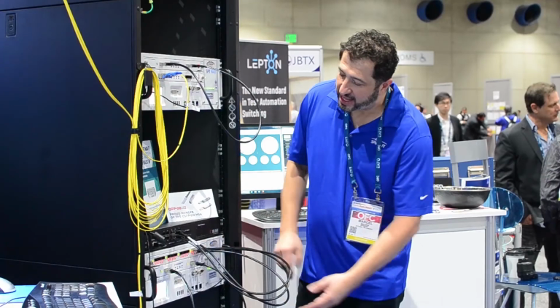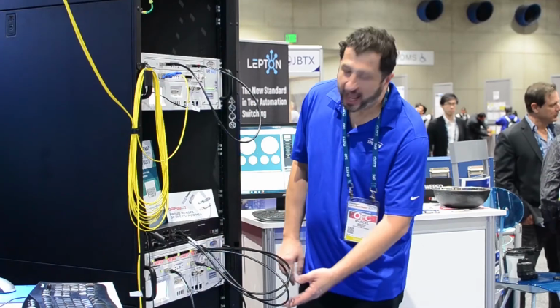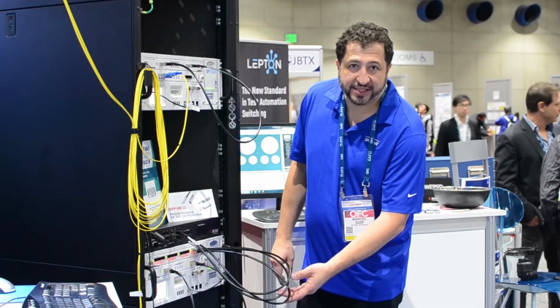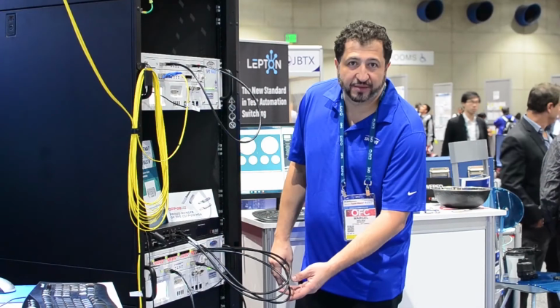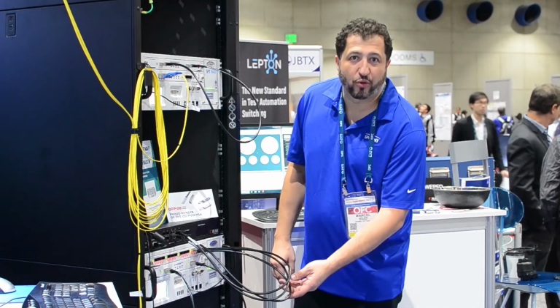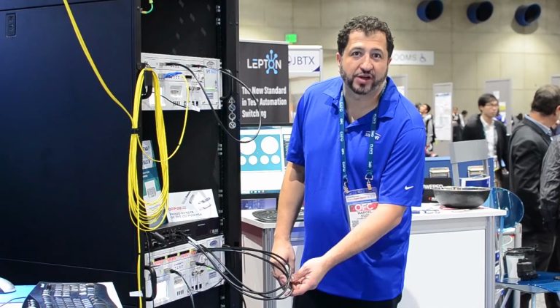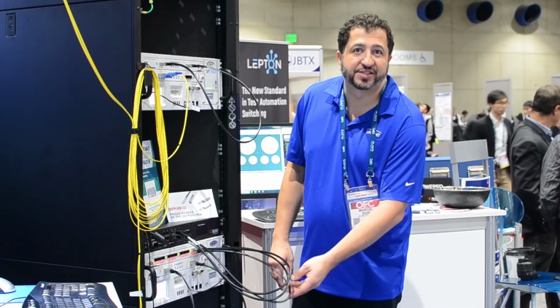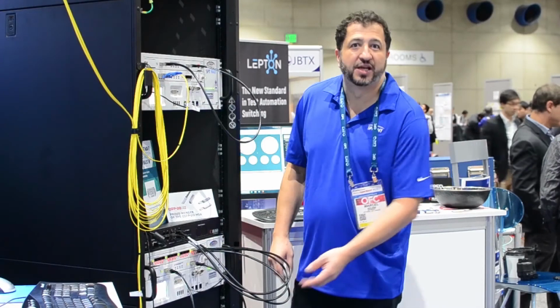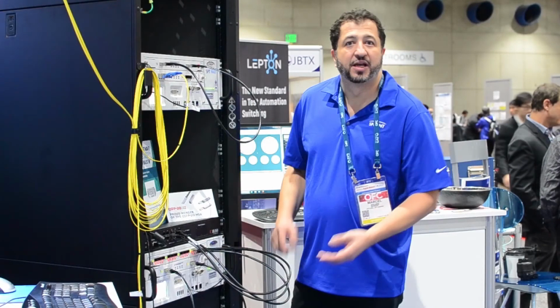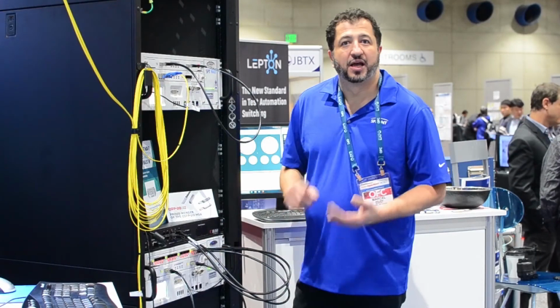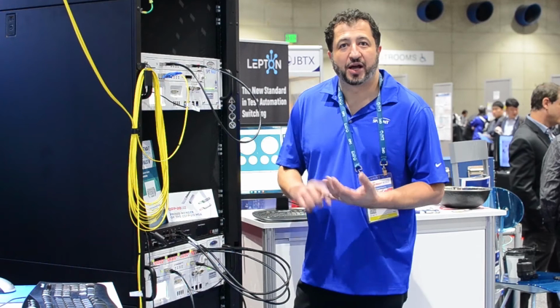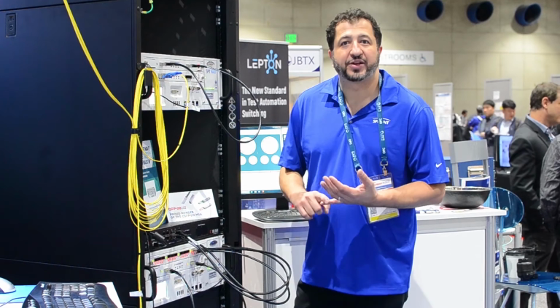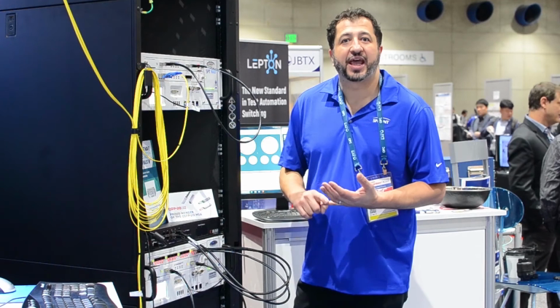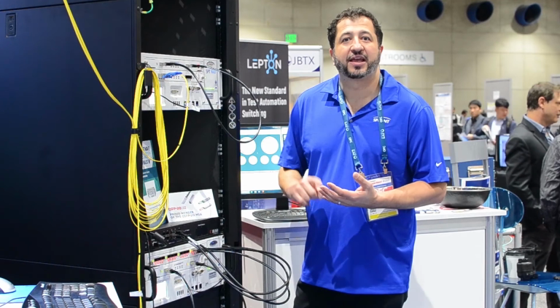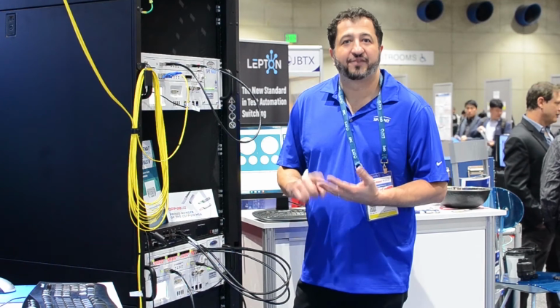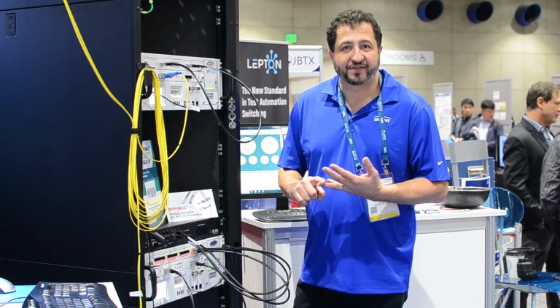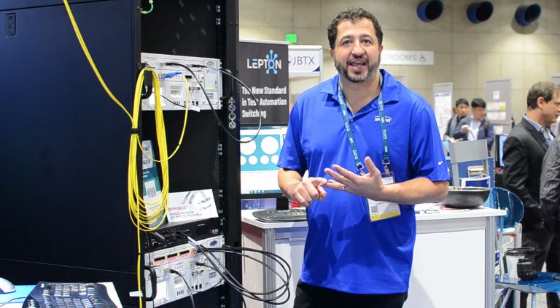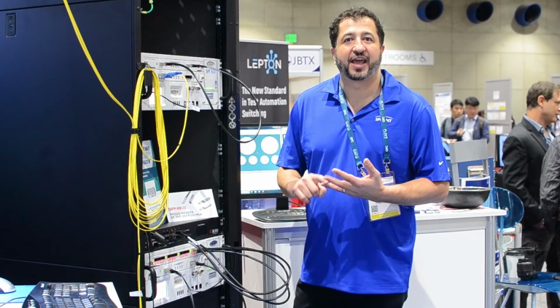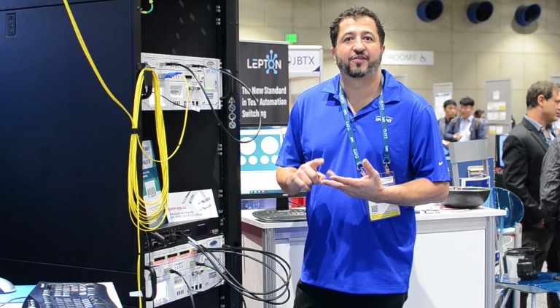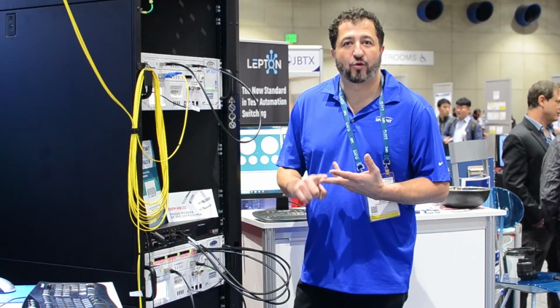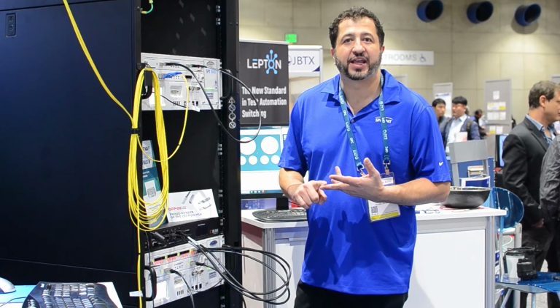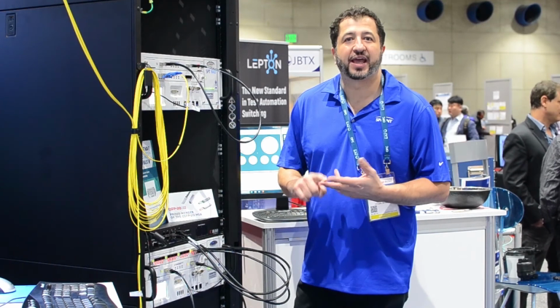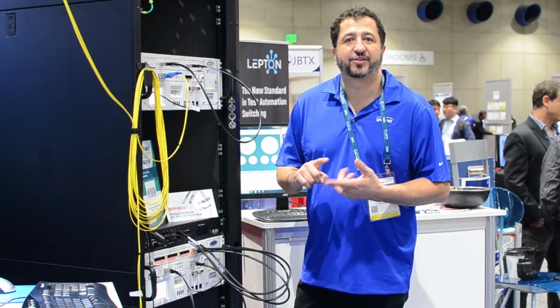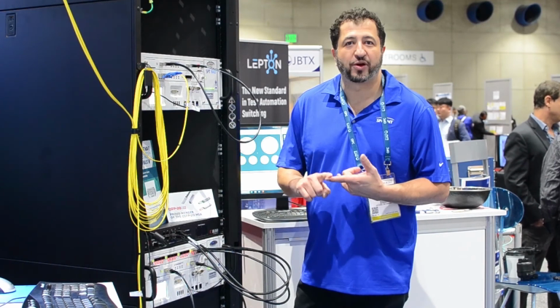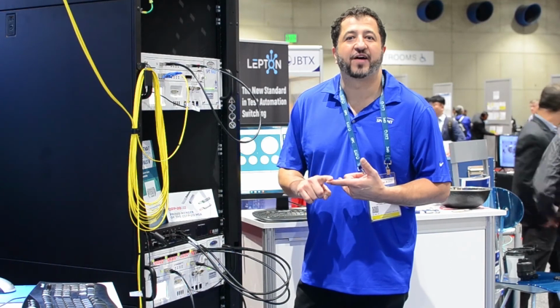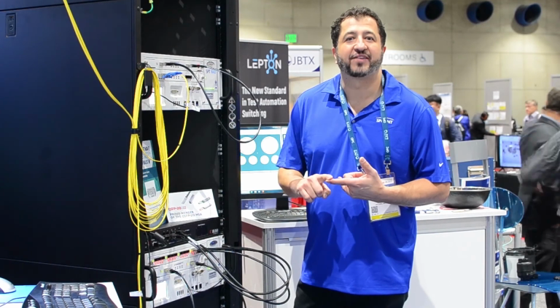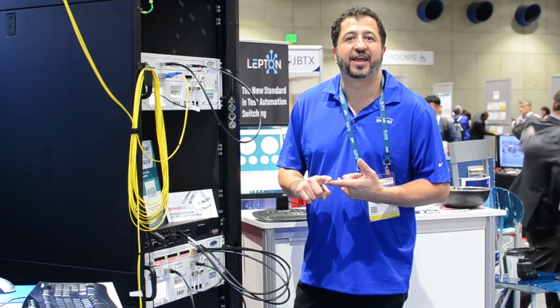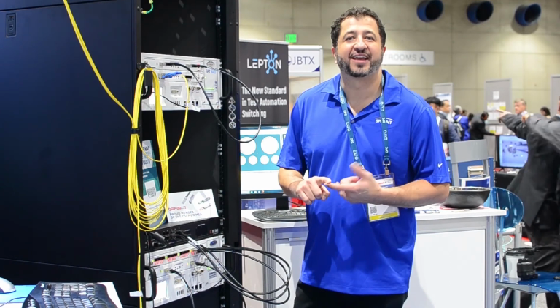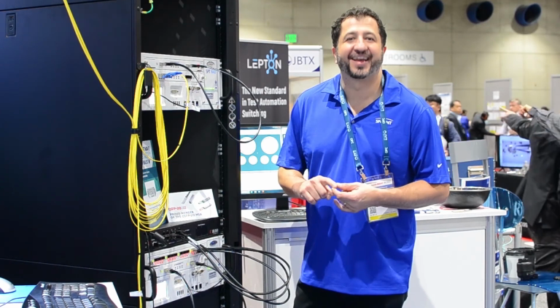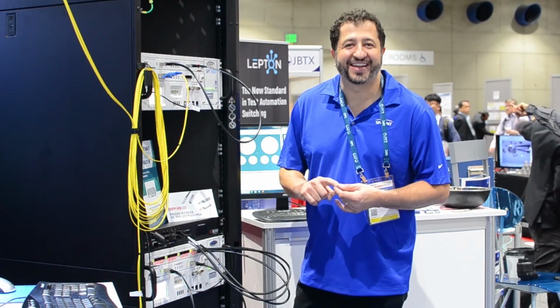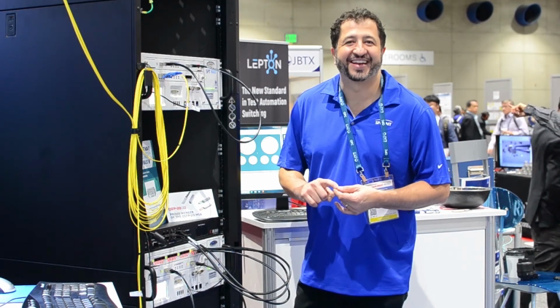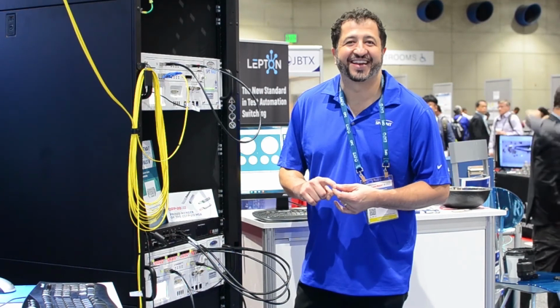The 12-port QSFP 20 test module supports 100-gig, 50-gig, 40-gig, 25-gig, and 10-gig.